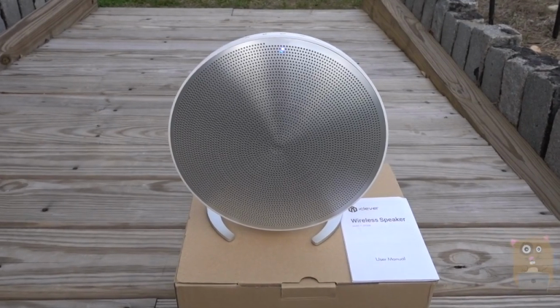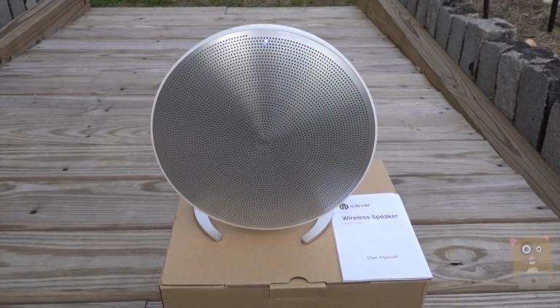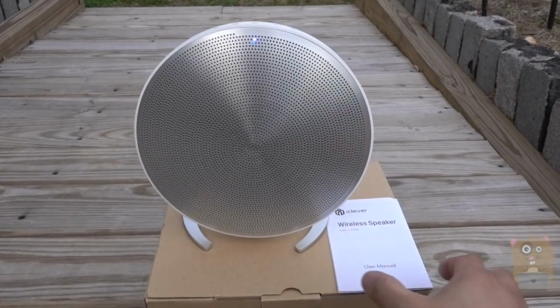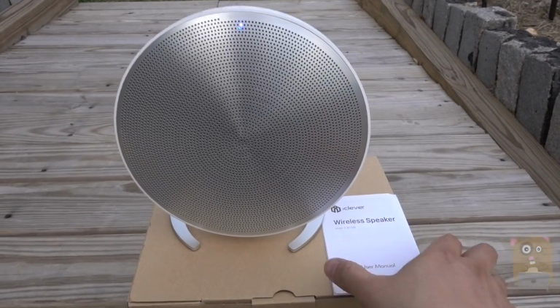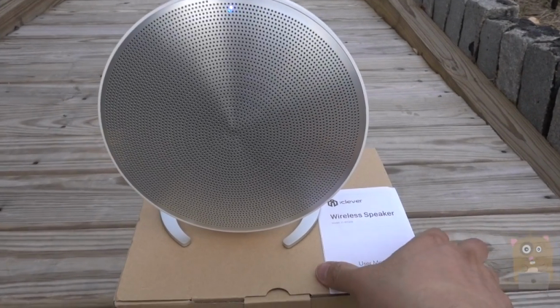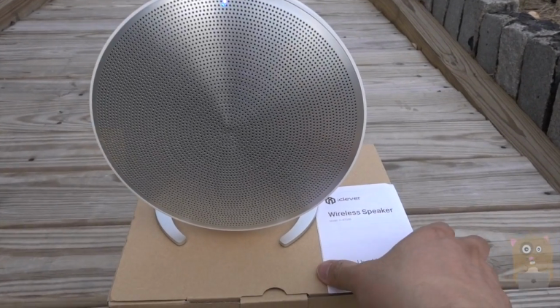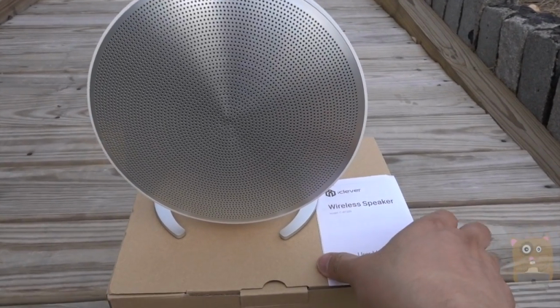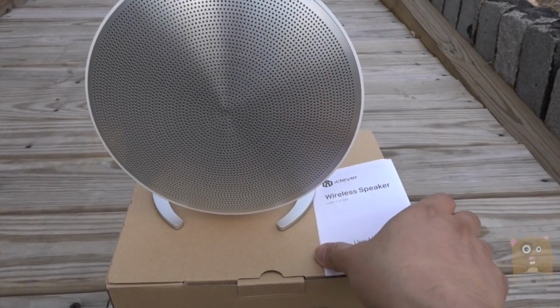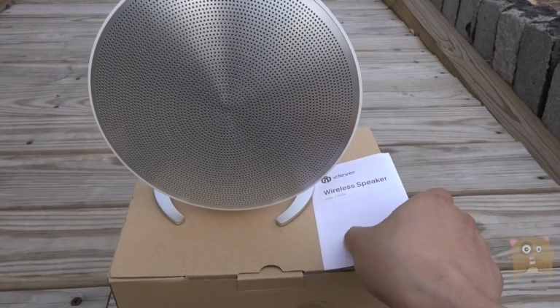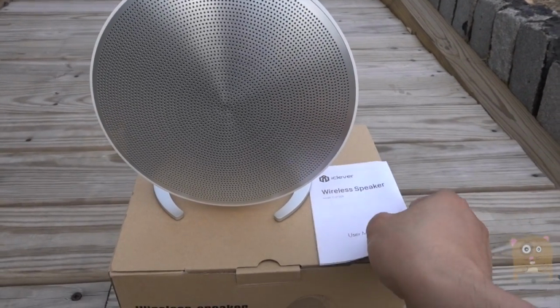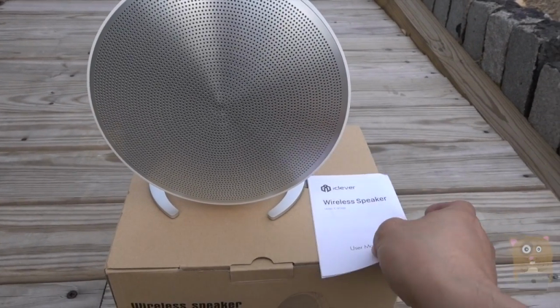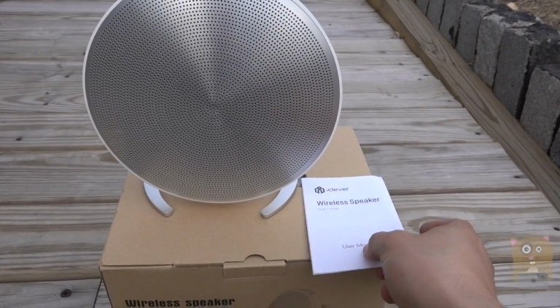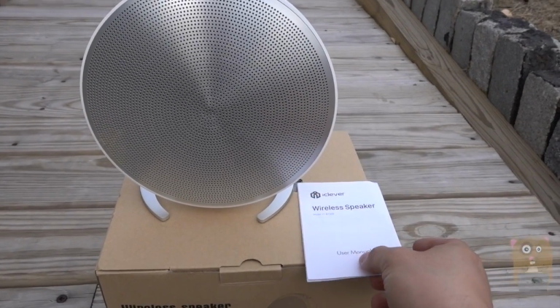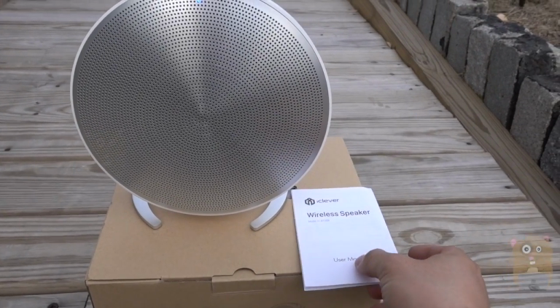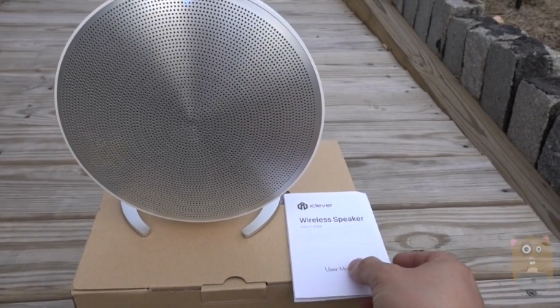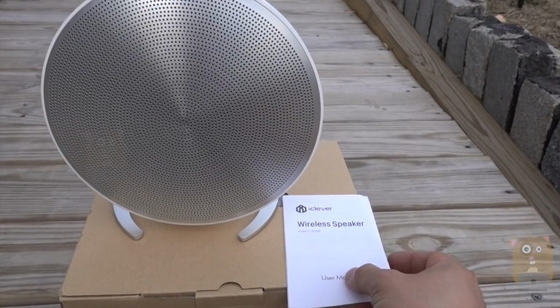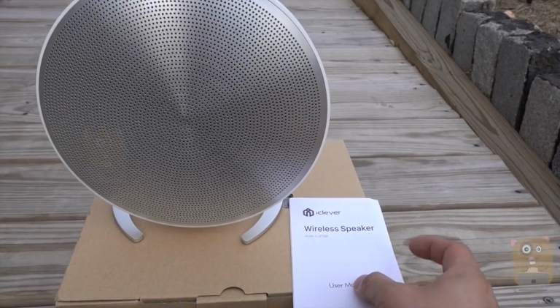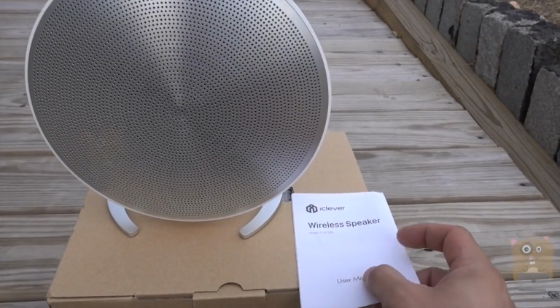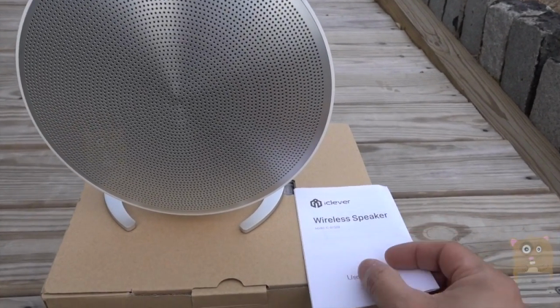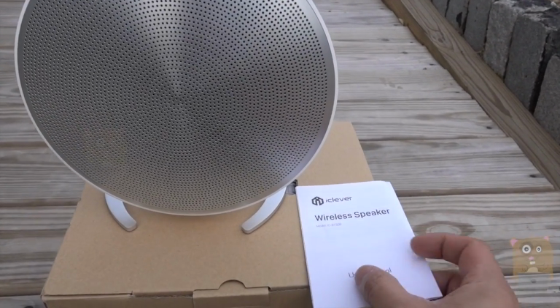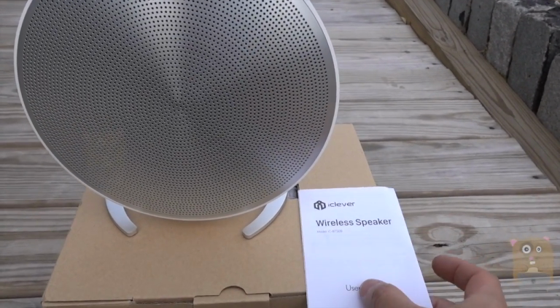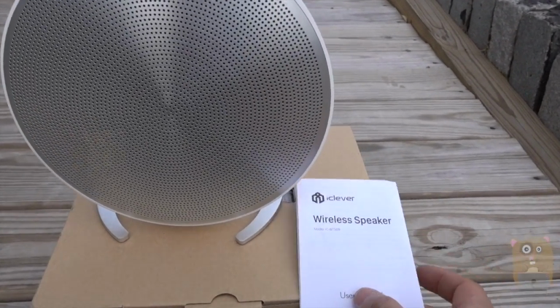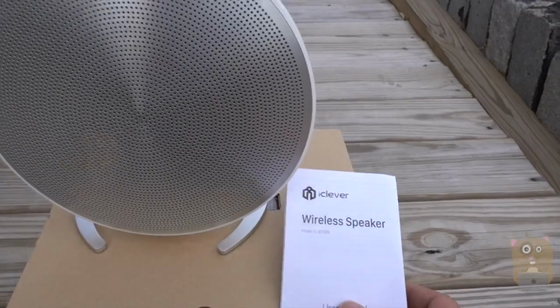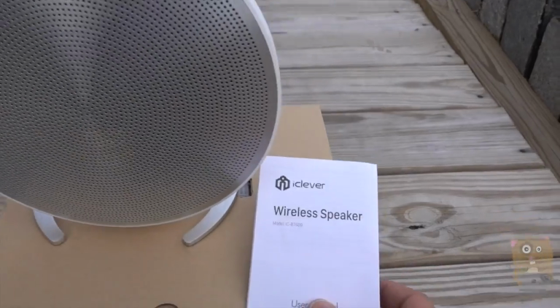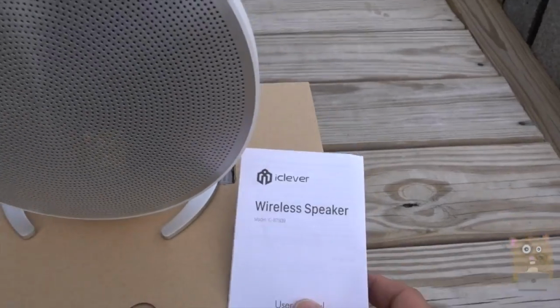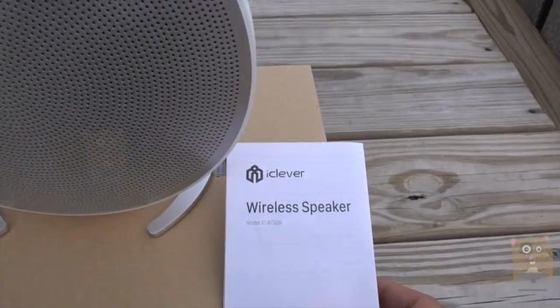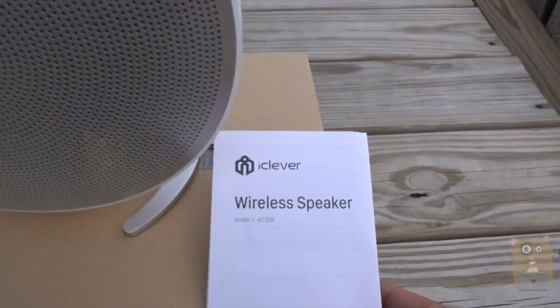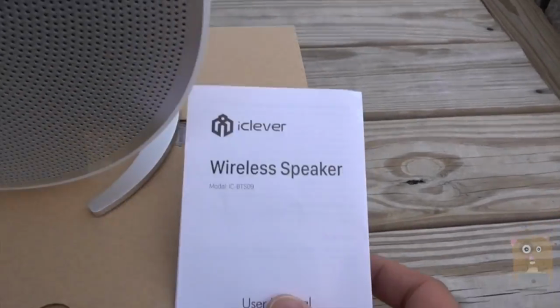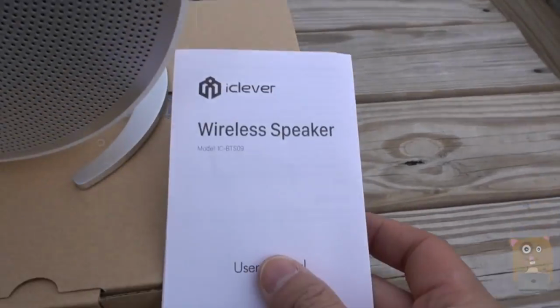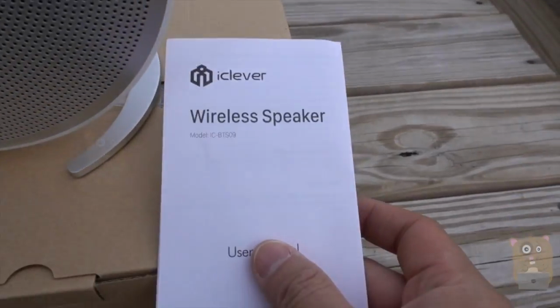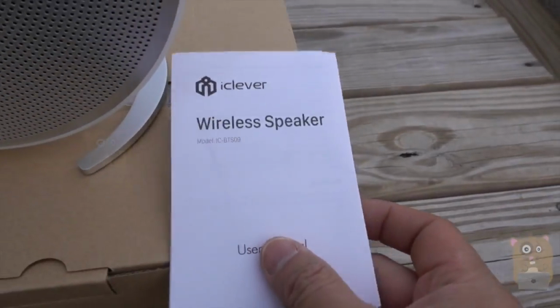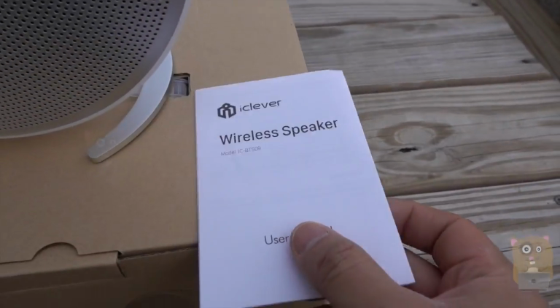The packaging came with an auxiliary cable, a micro USB cable, and a user manual.